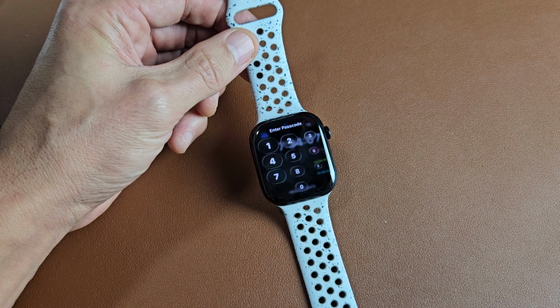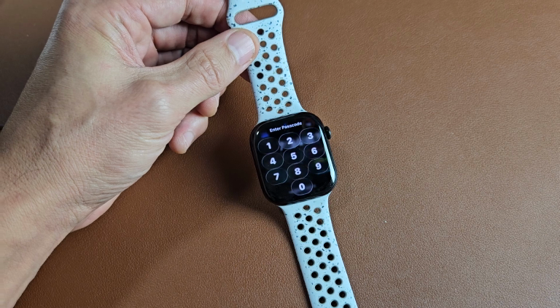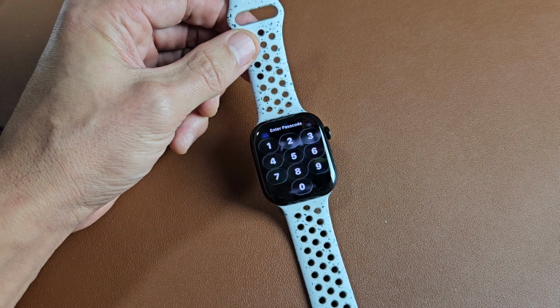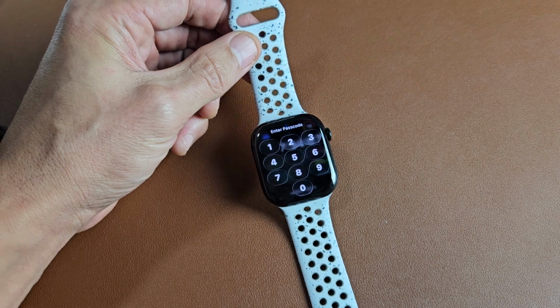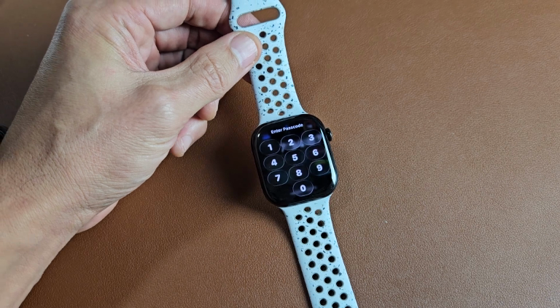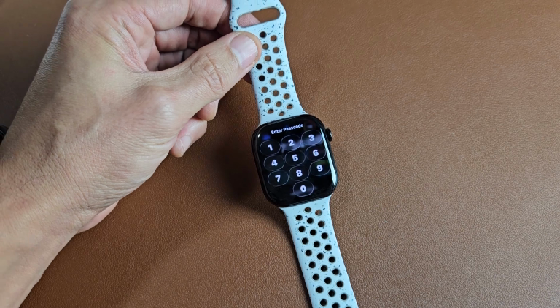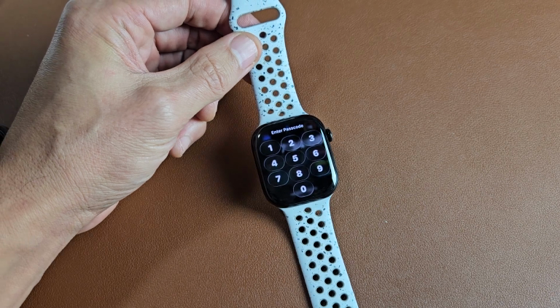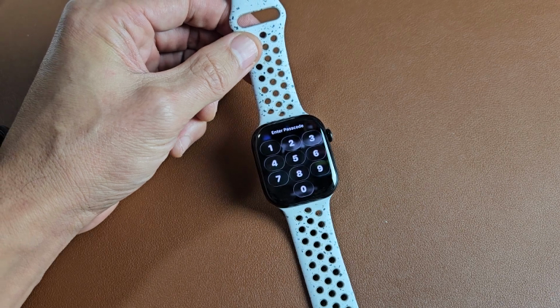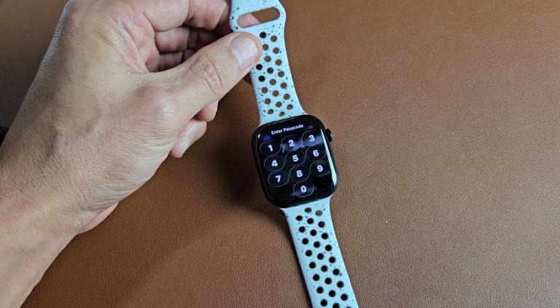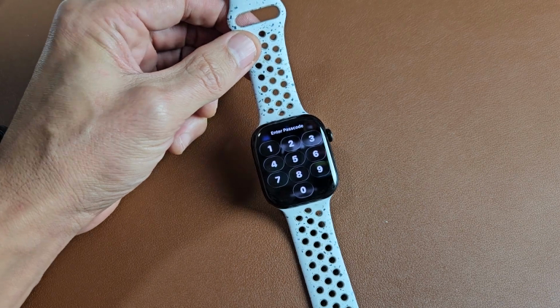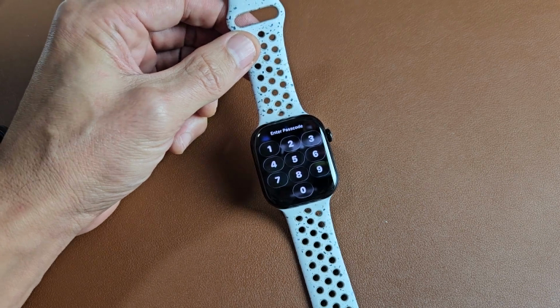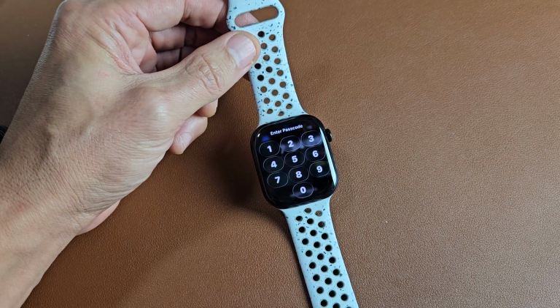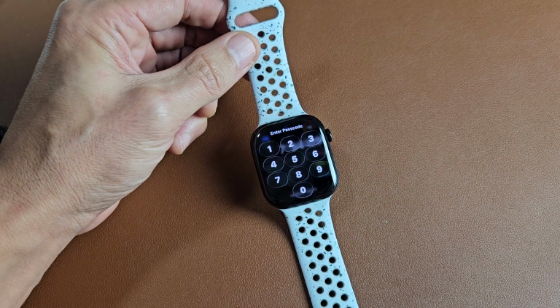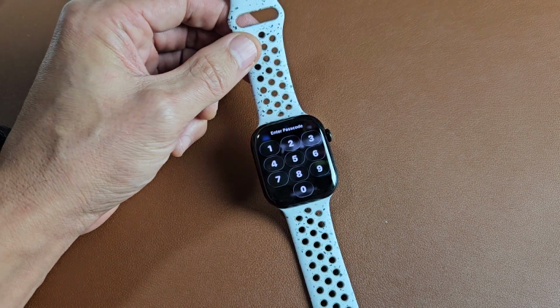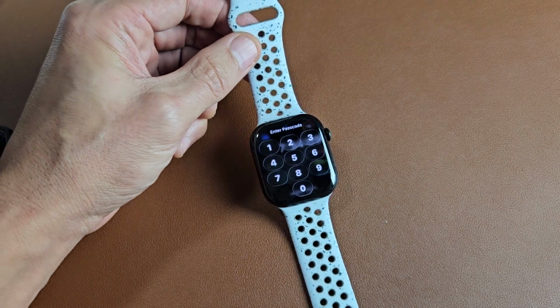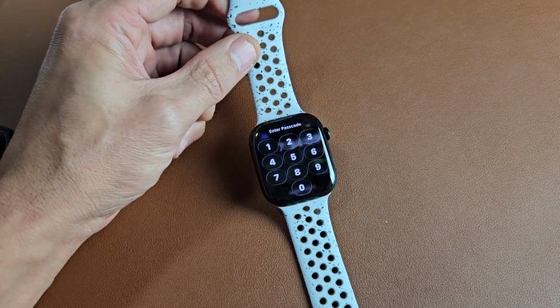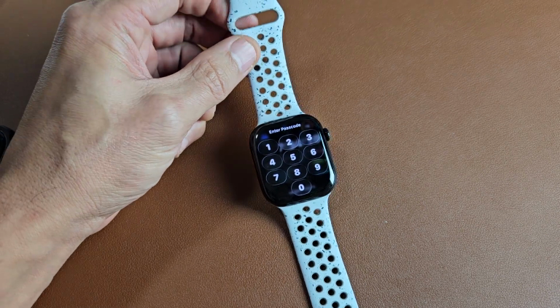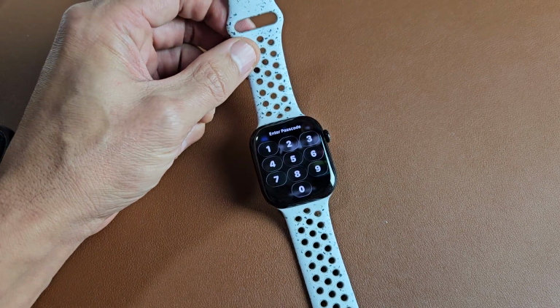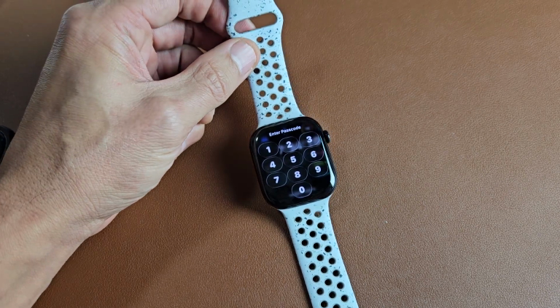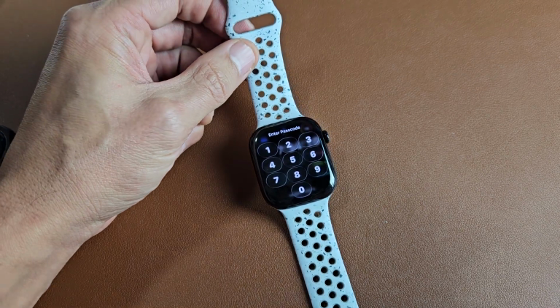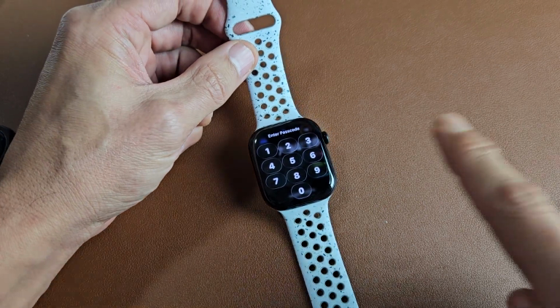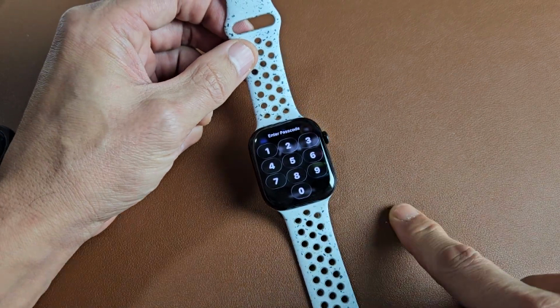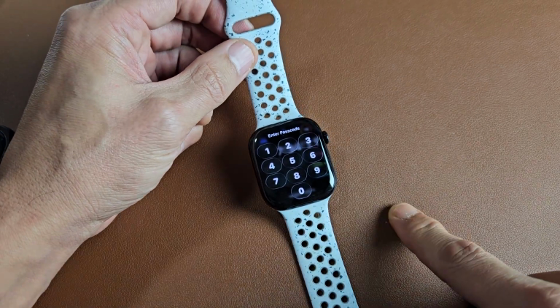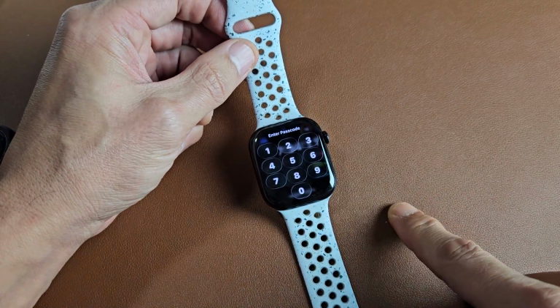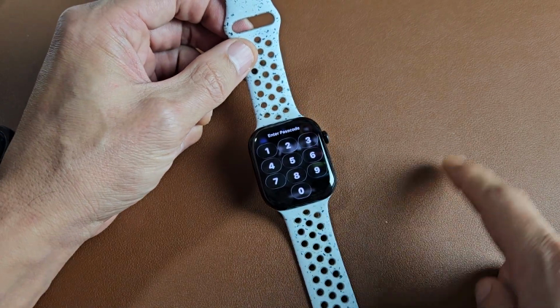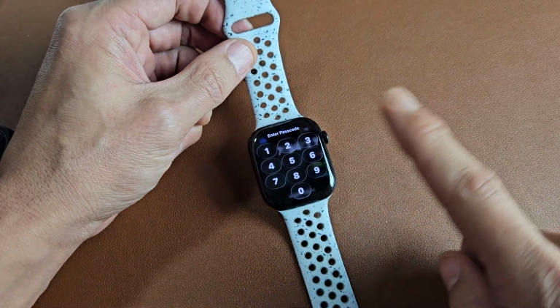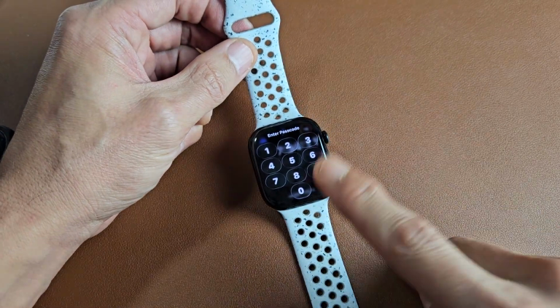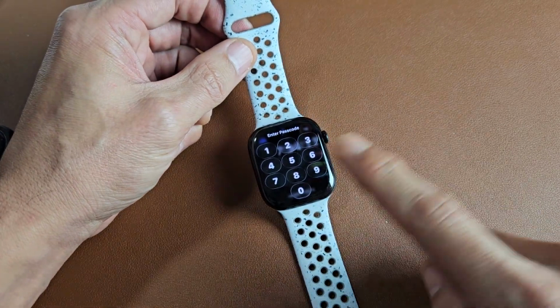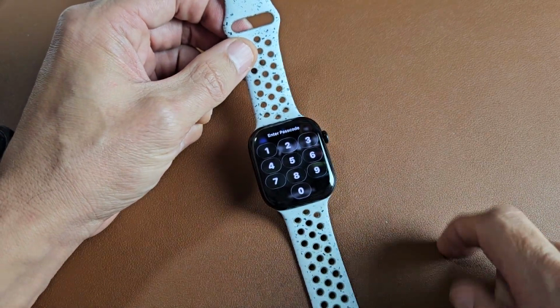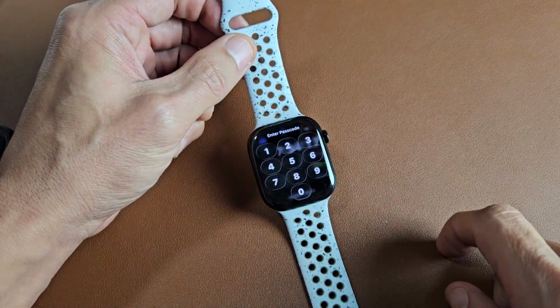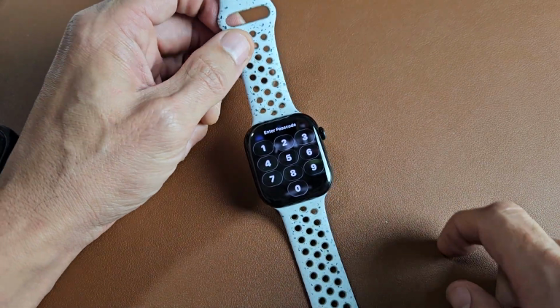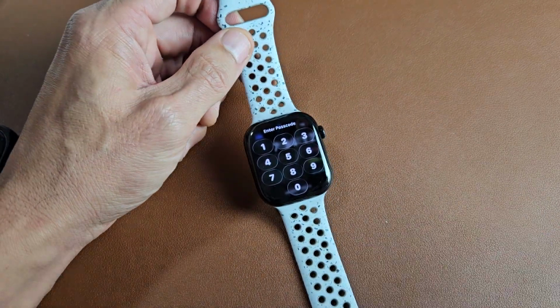Here's the Apple Watch Series 11. I'm going to show you several ways how you can restart or turn off the watch.